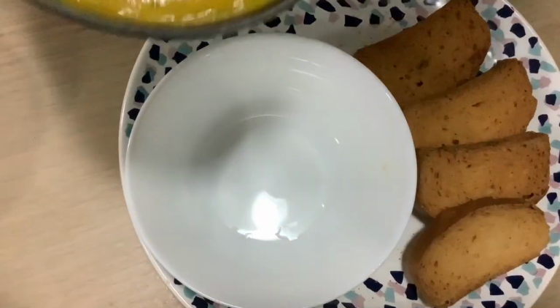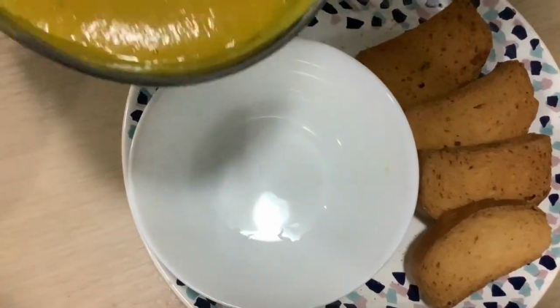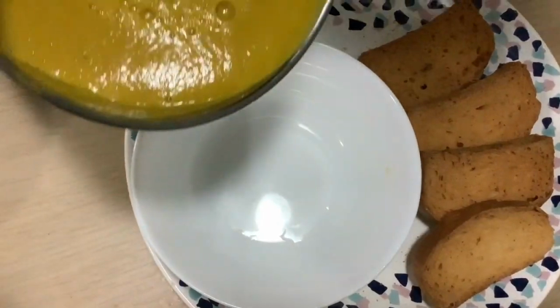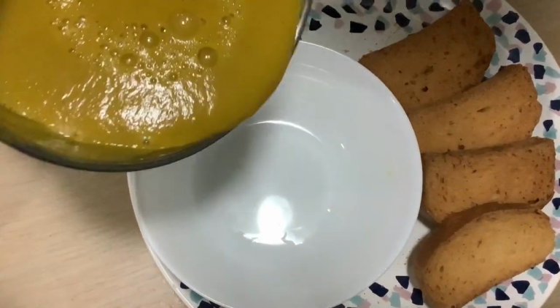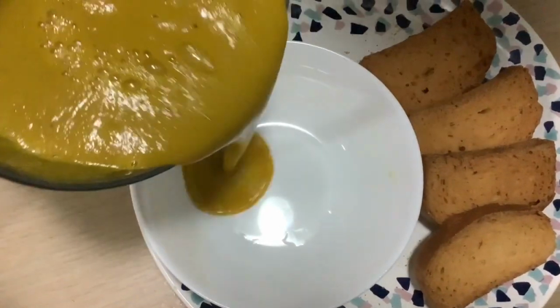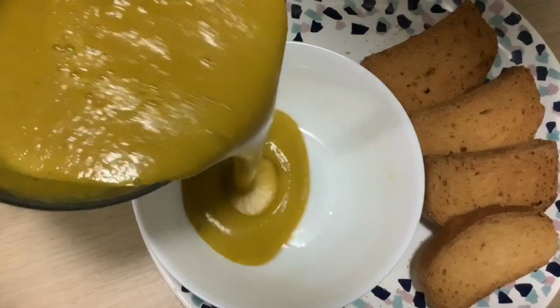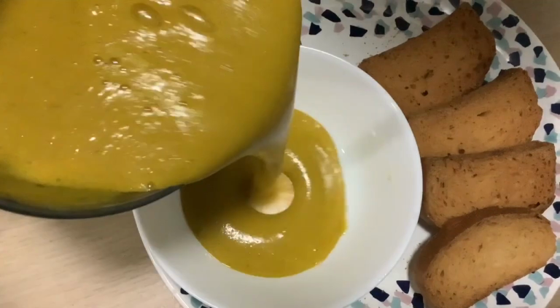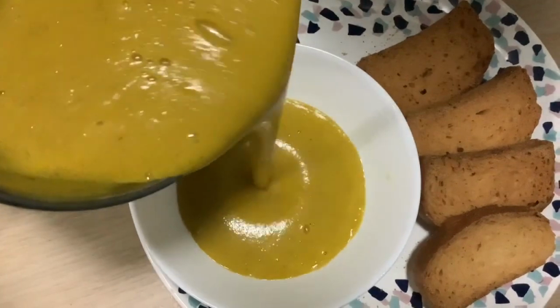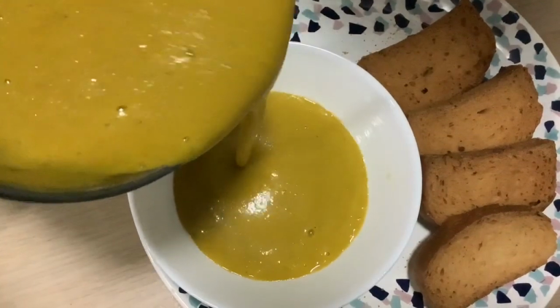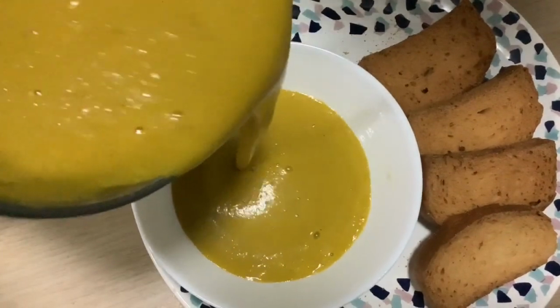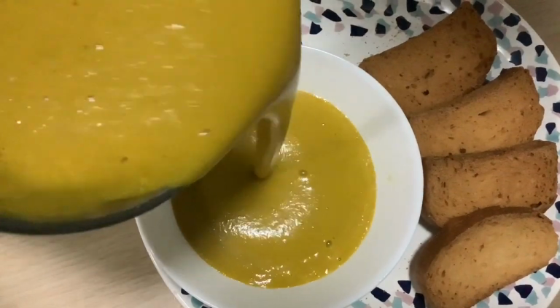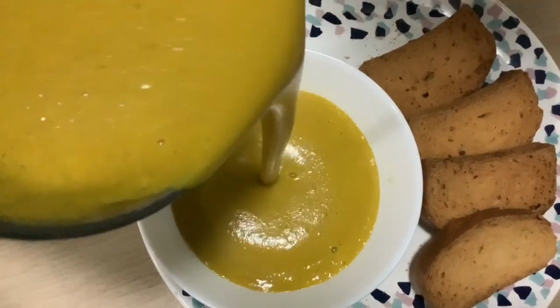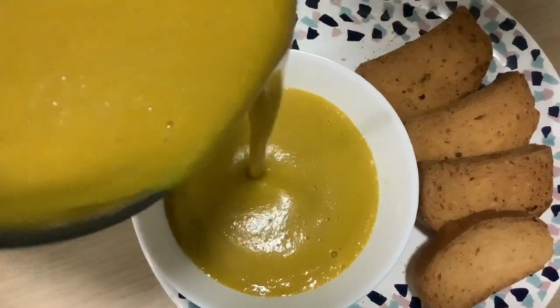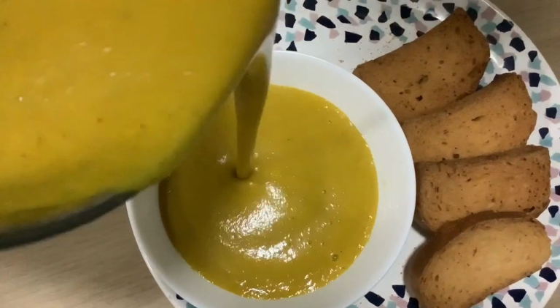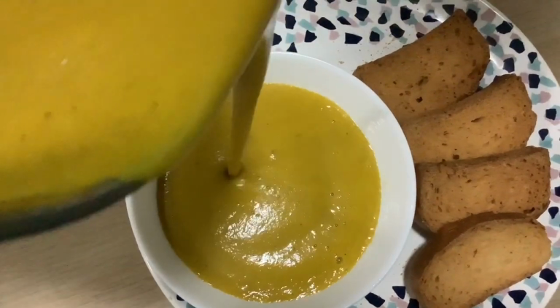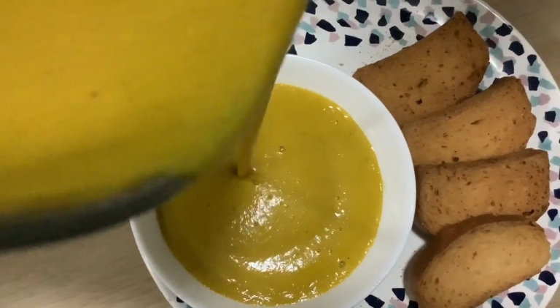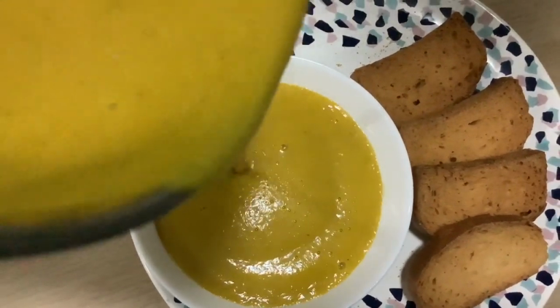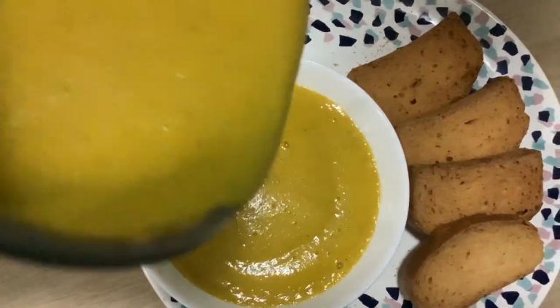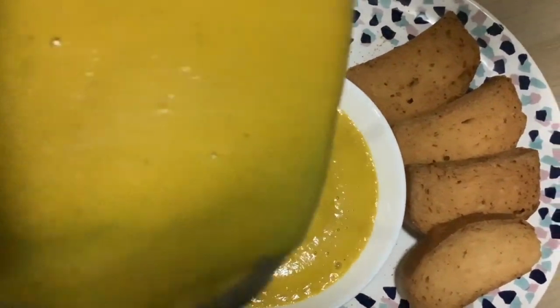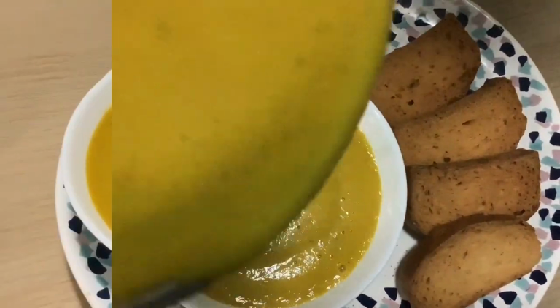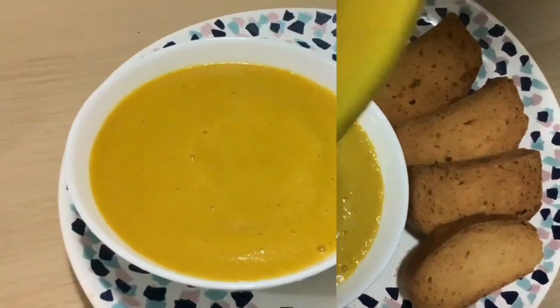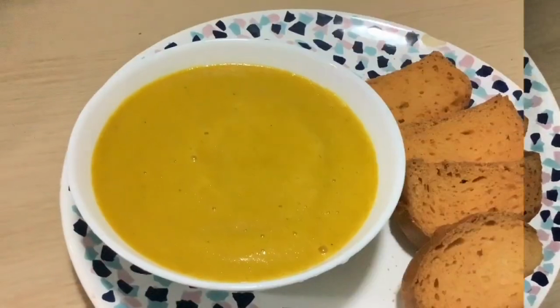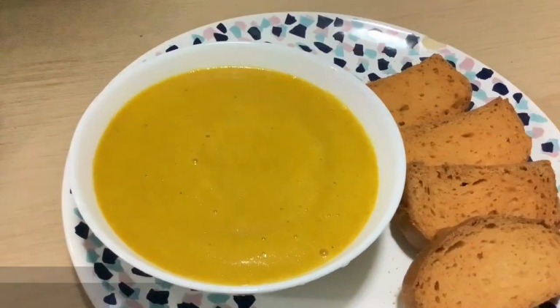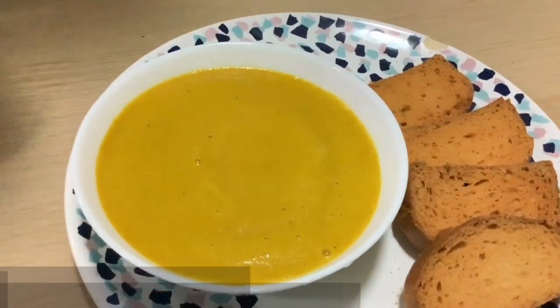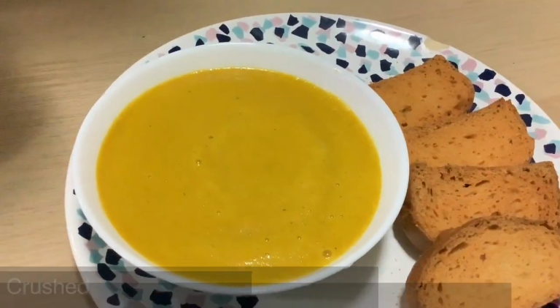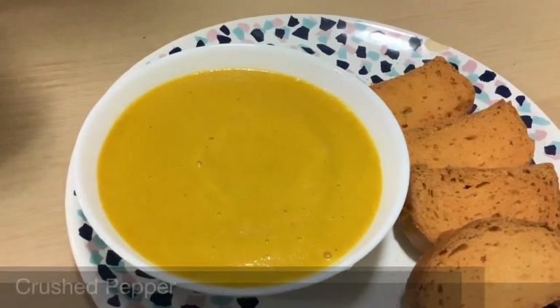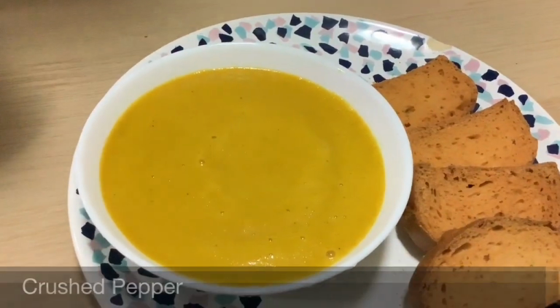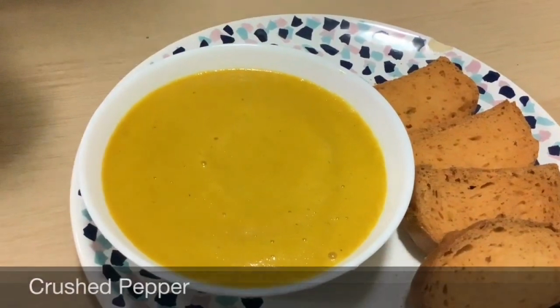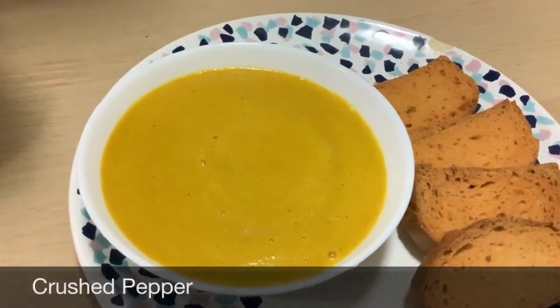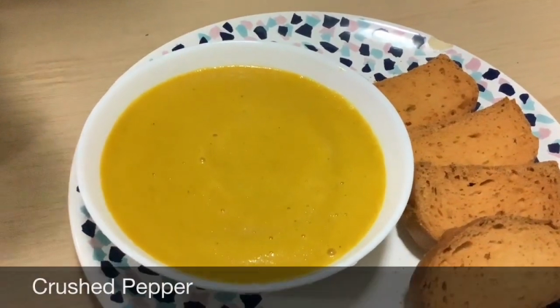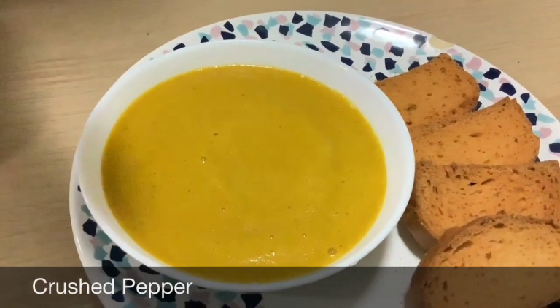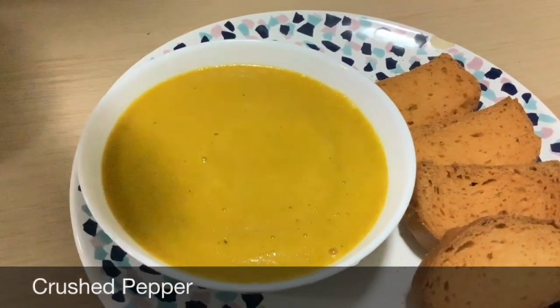I will serve the soup in the bowl. Put the pepper in the water.